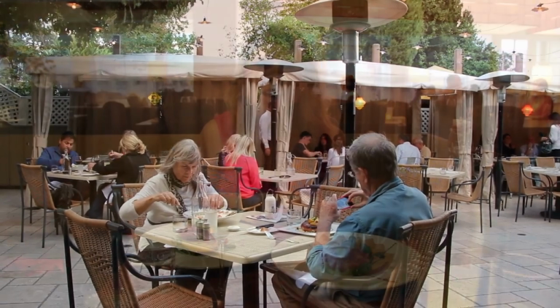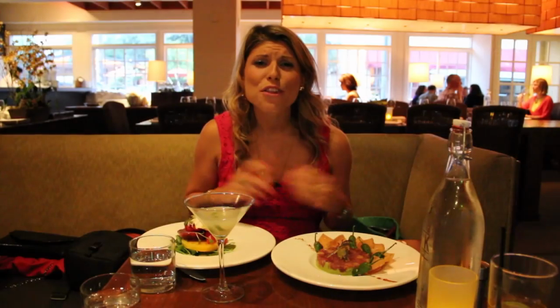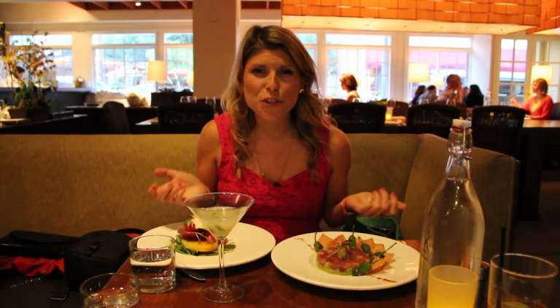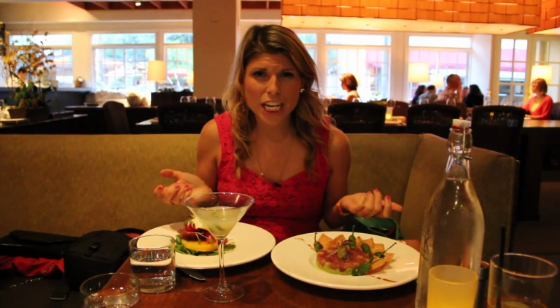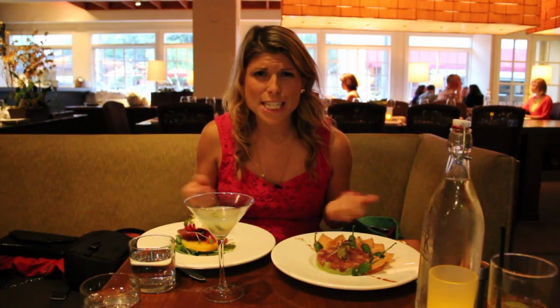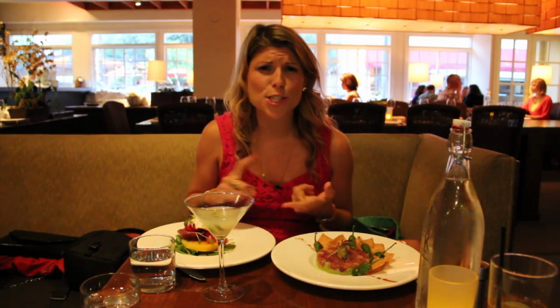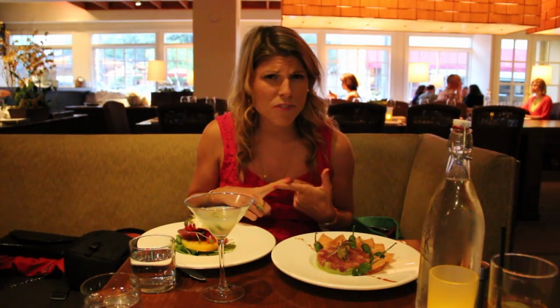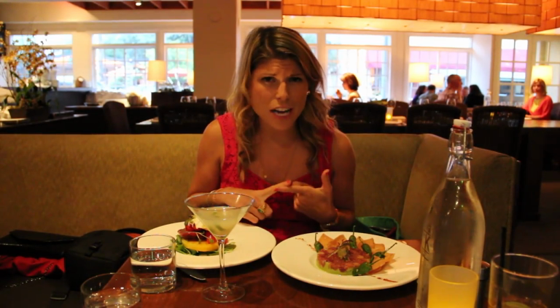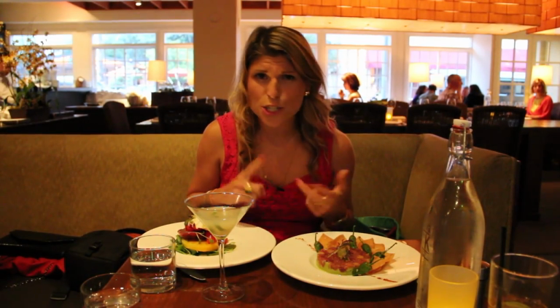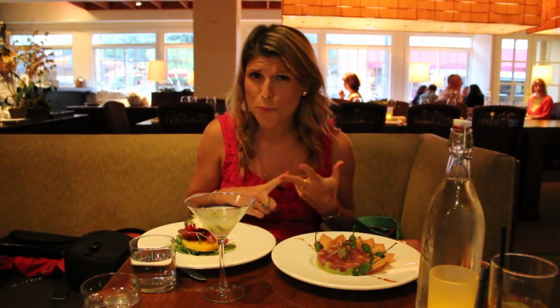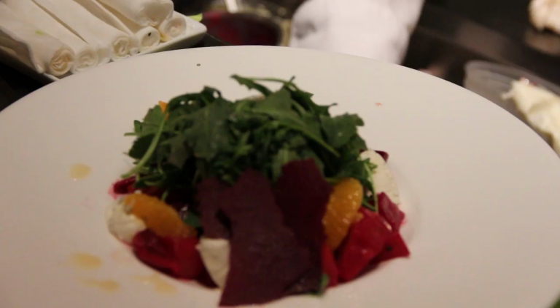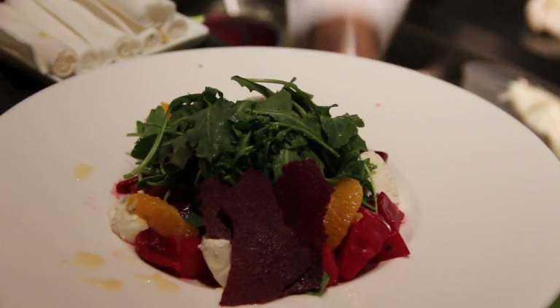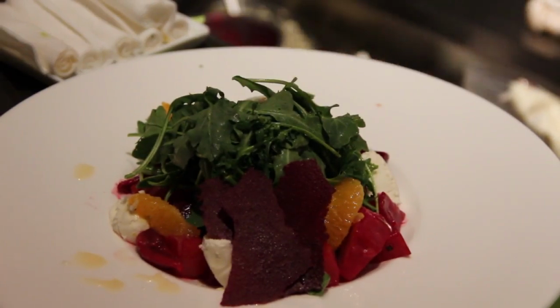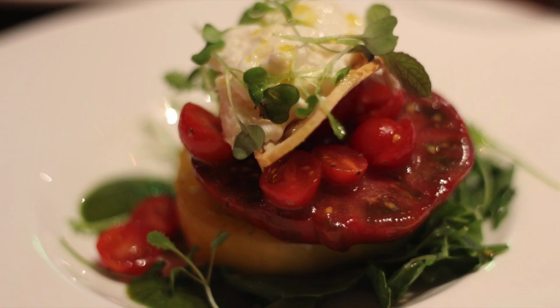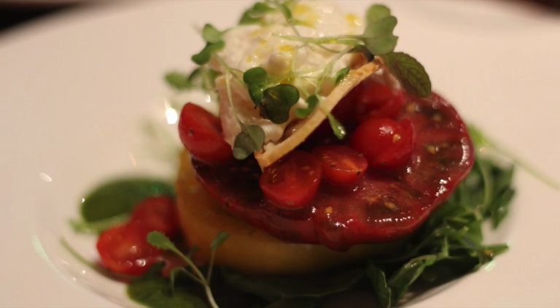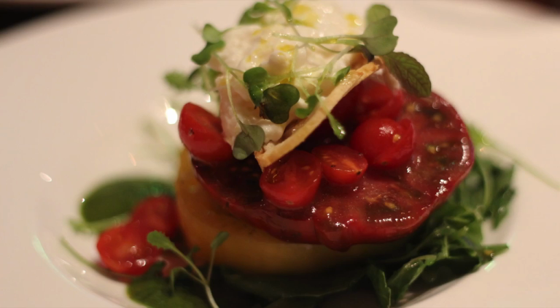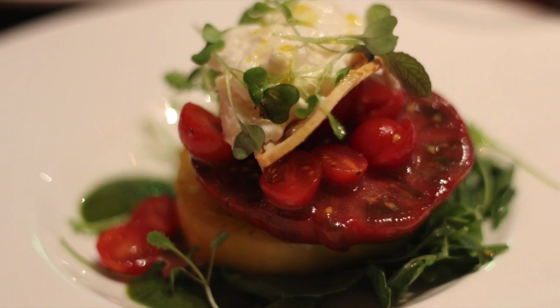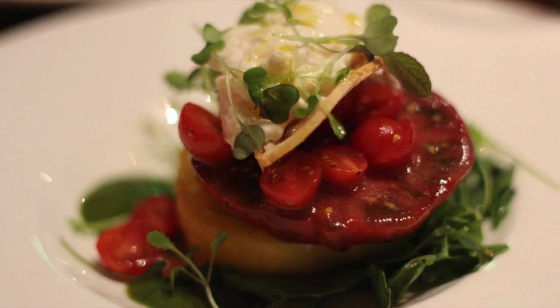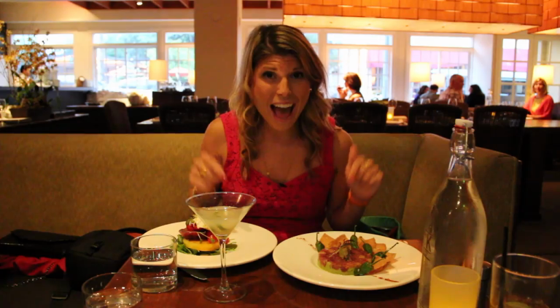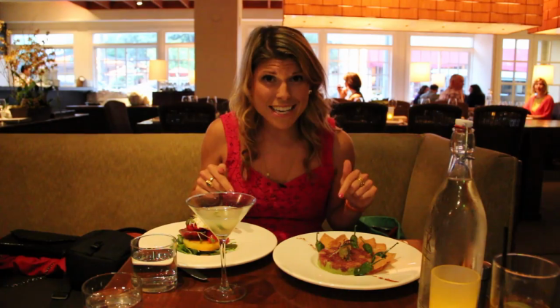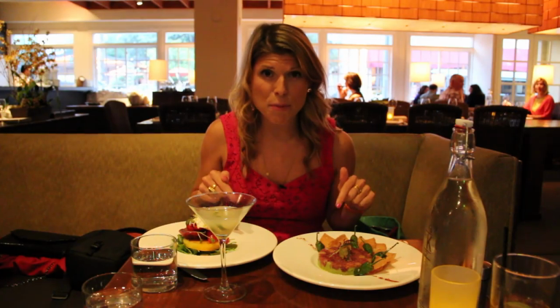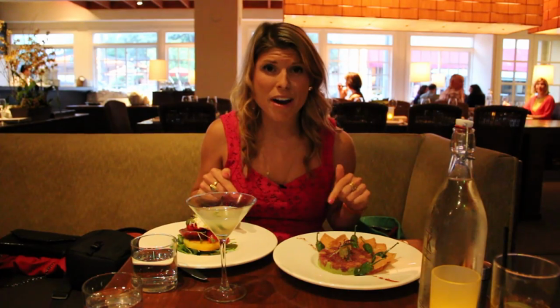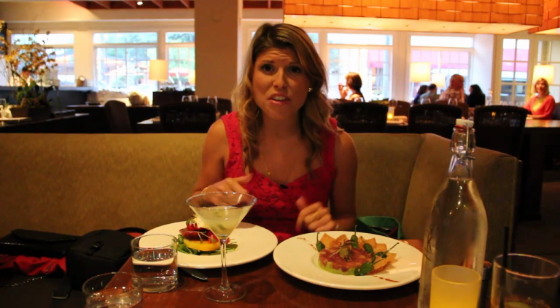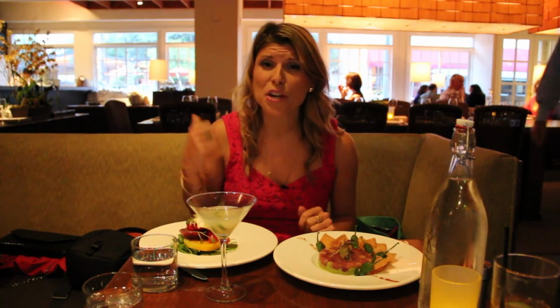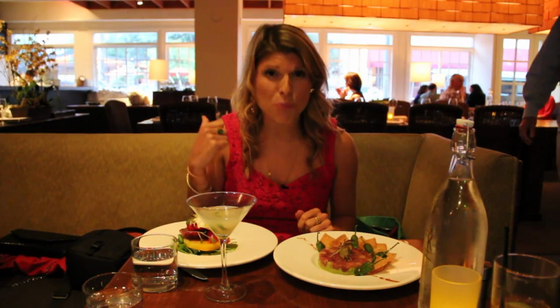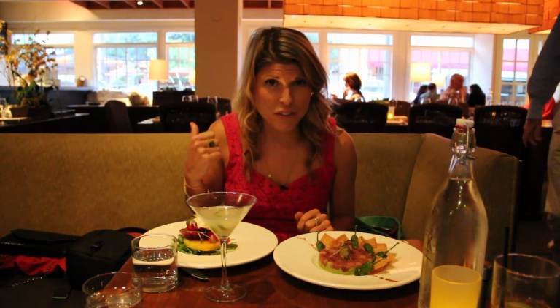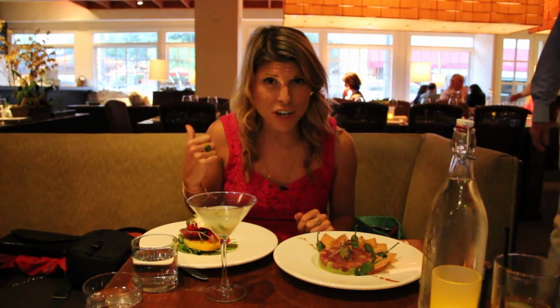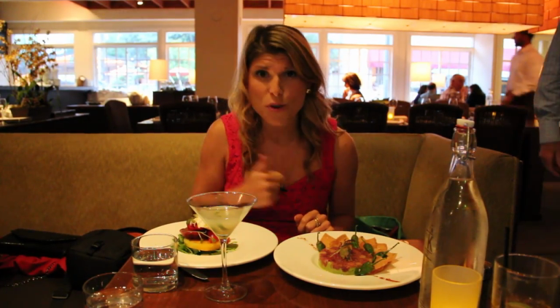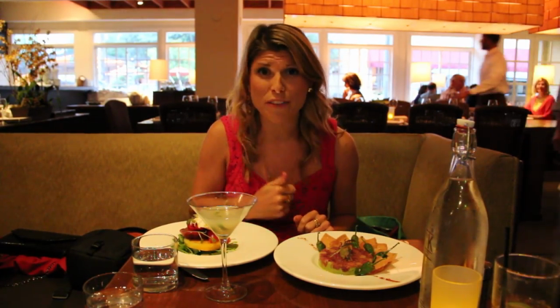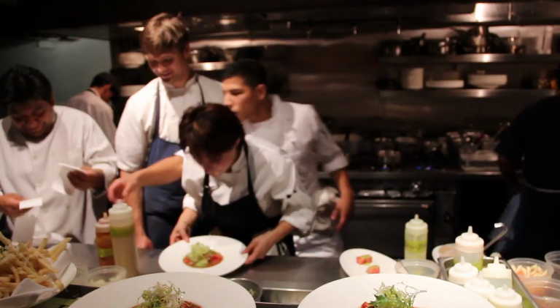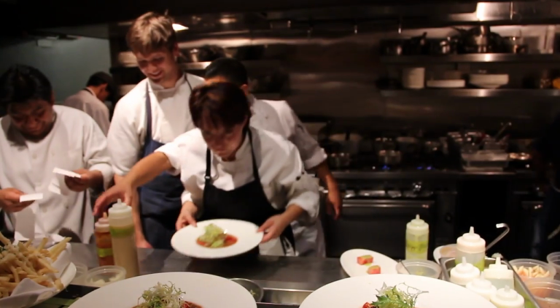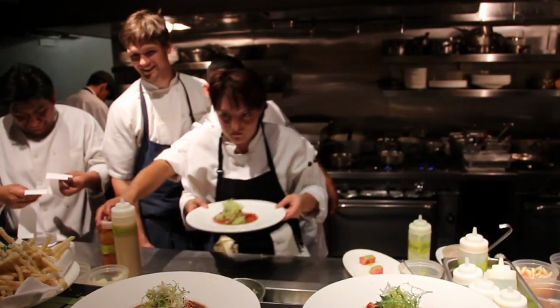The food here is super fresh, super local, super high quality, and they prepare everything right in front of you at their open-air kitchen.